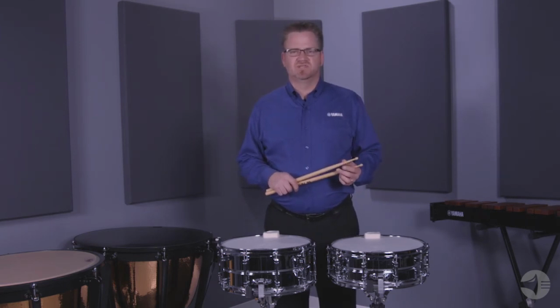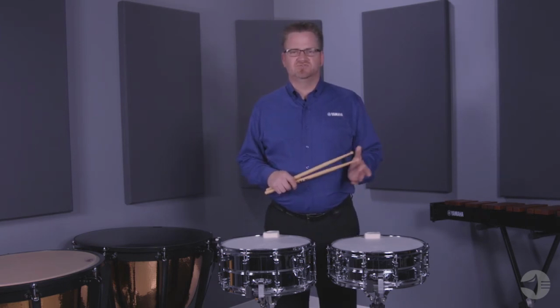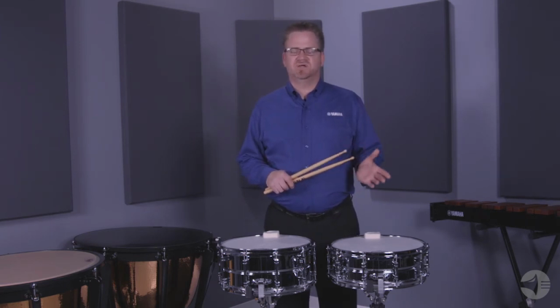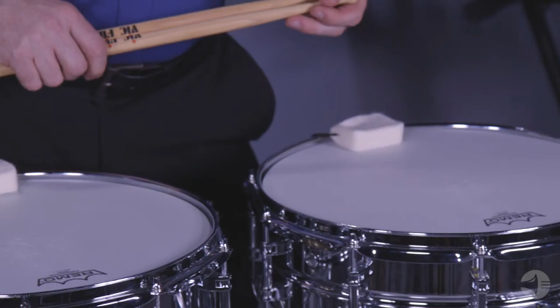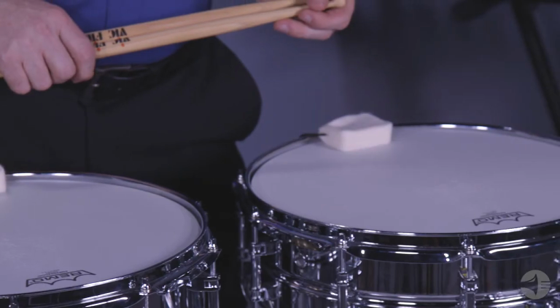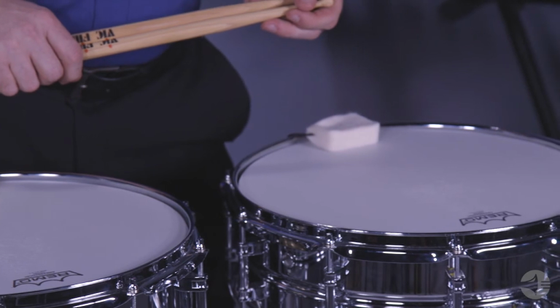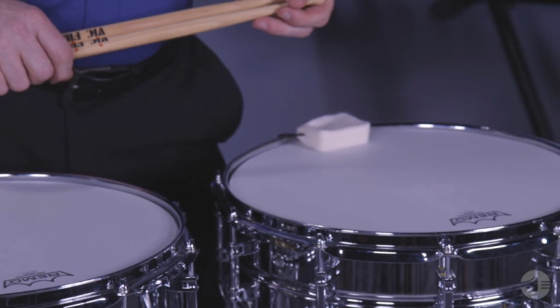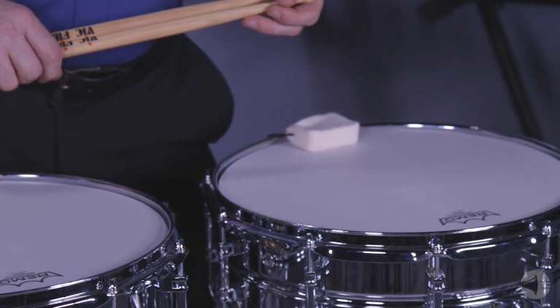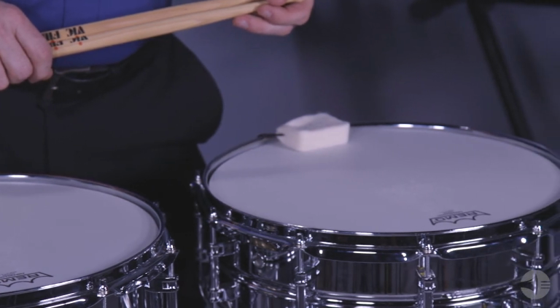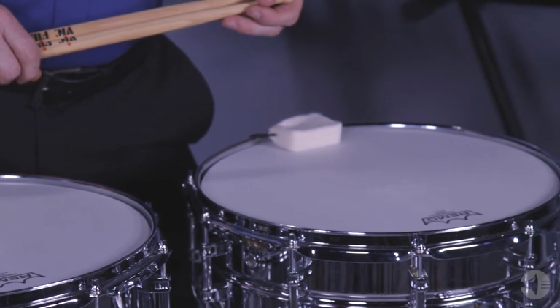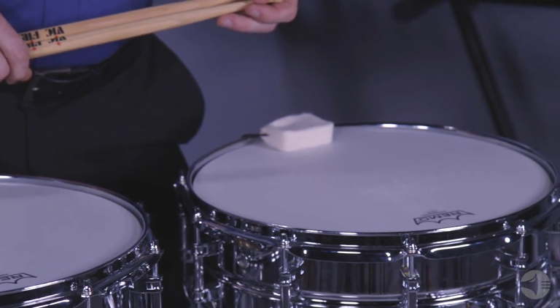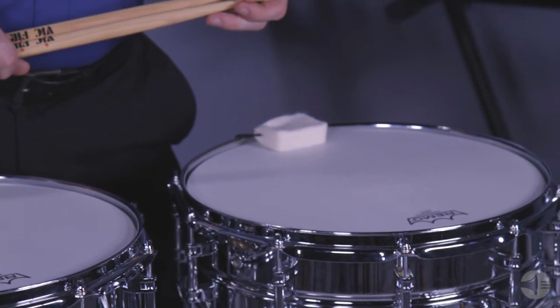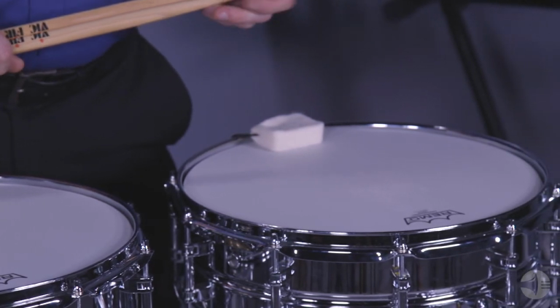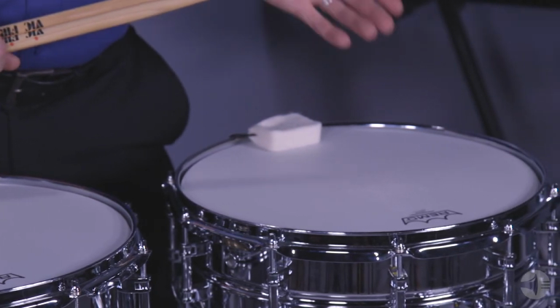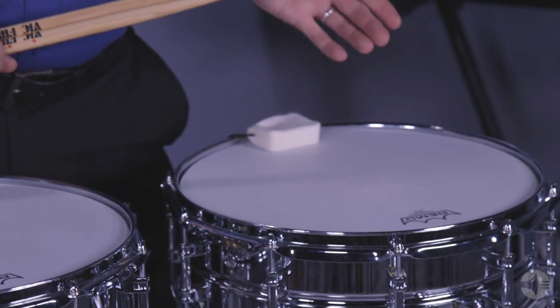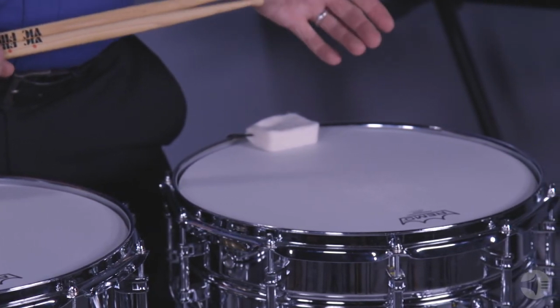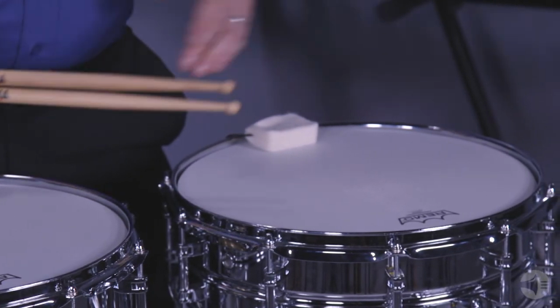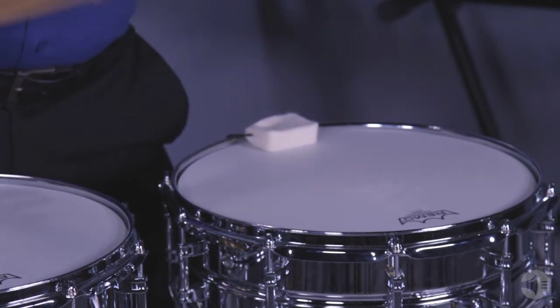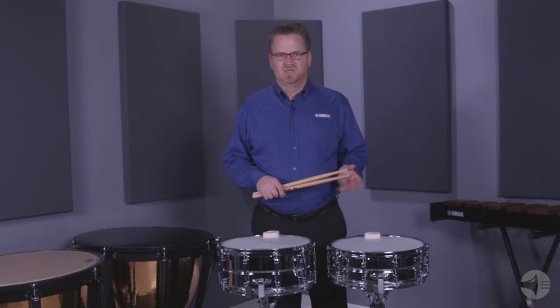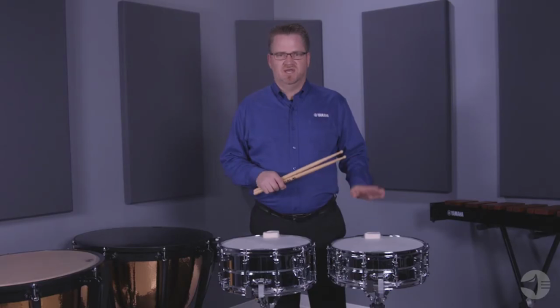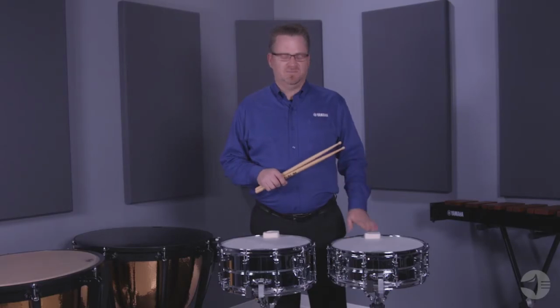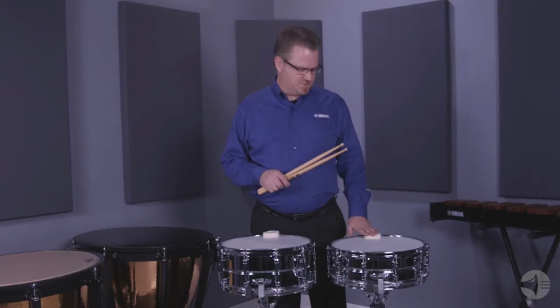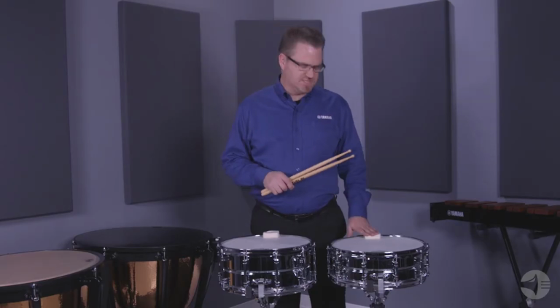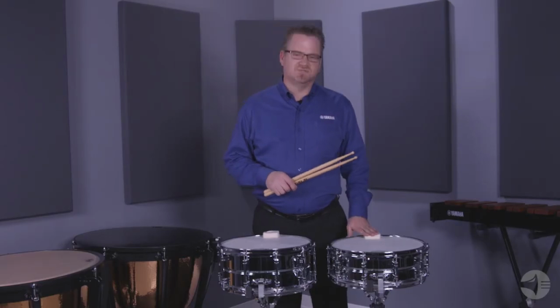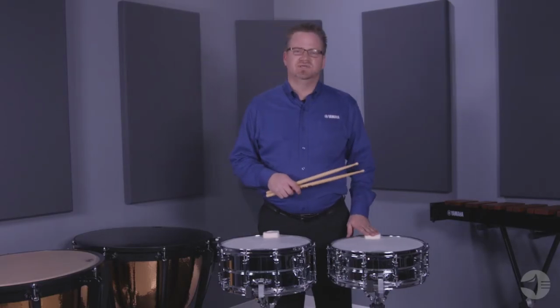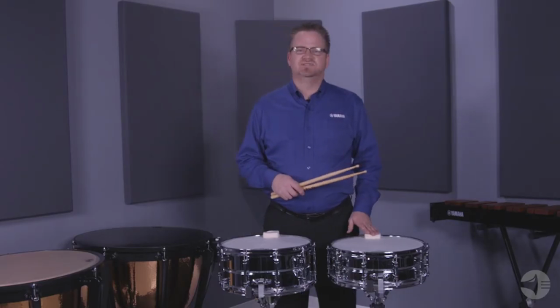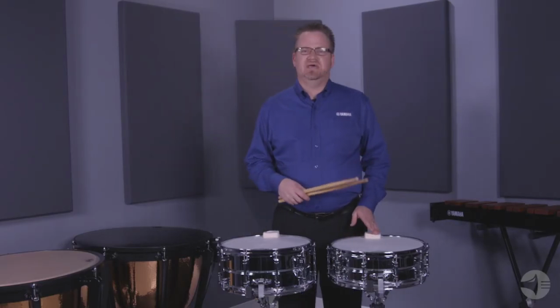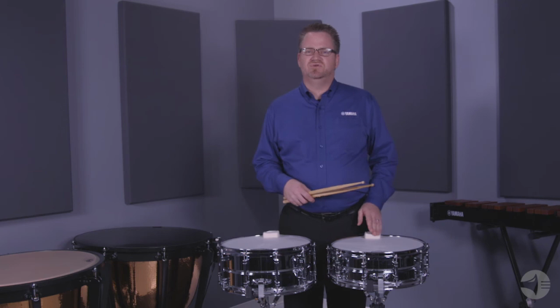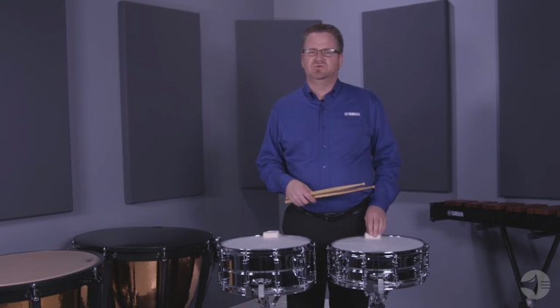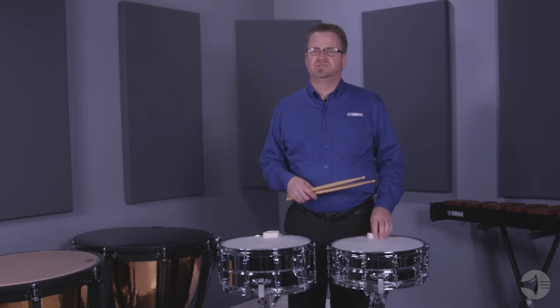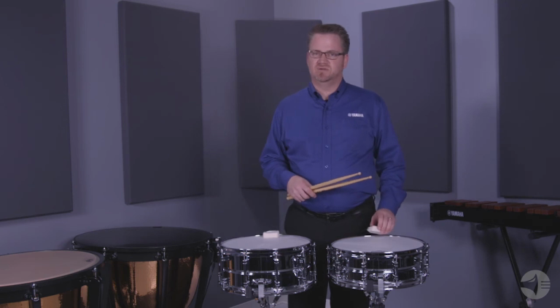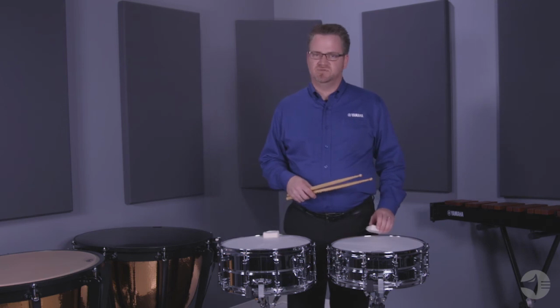The drum comes with a ring mute, which removes unwanted overtones. An optional accessory is the MU snare mute.